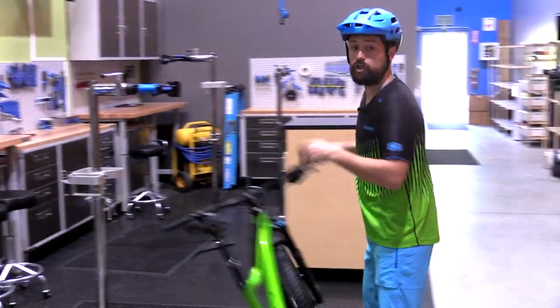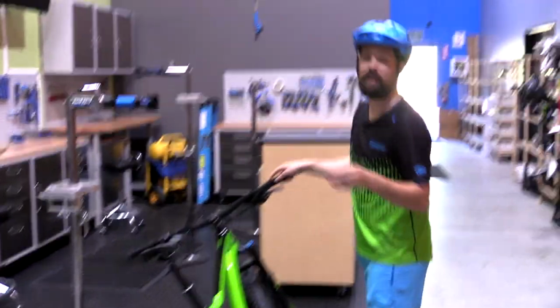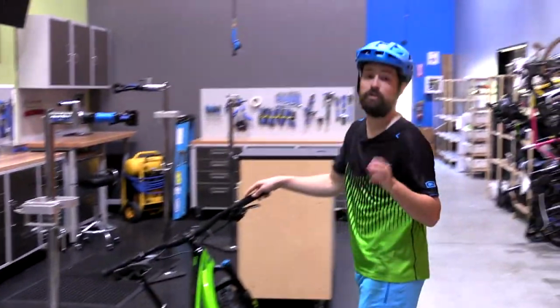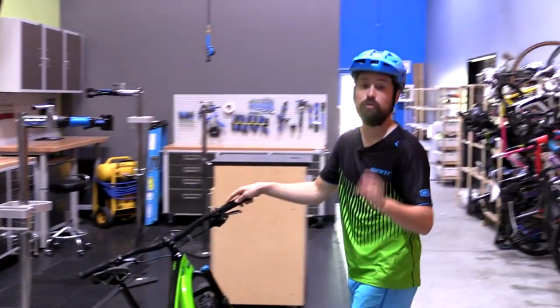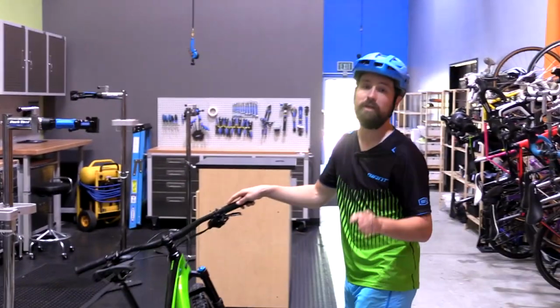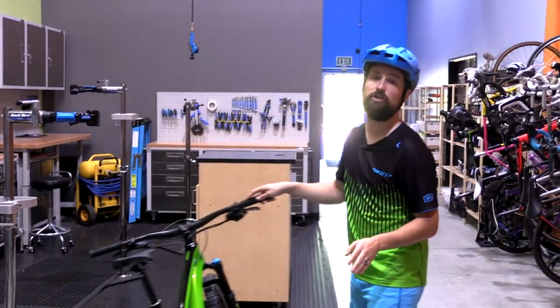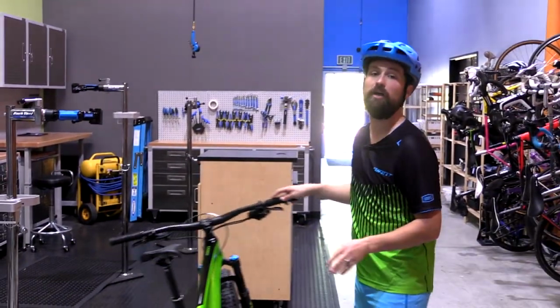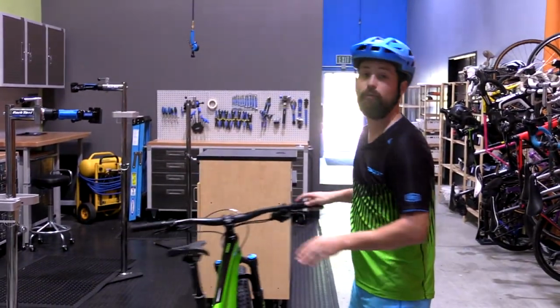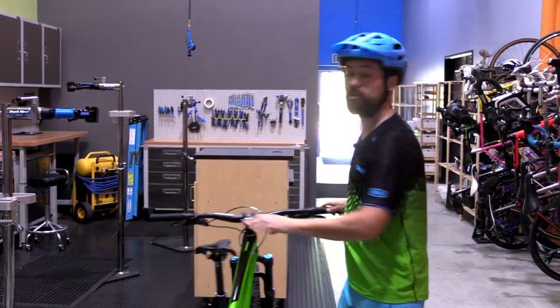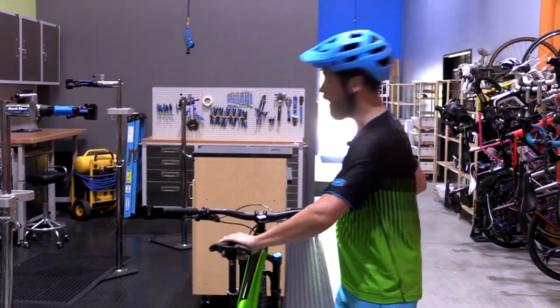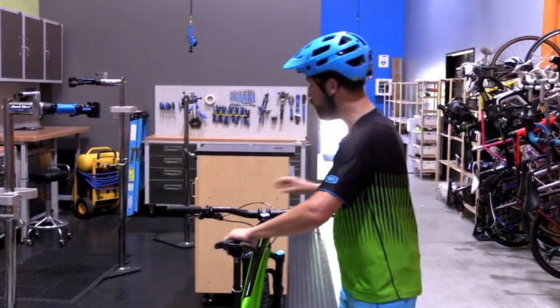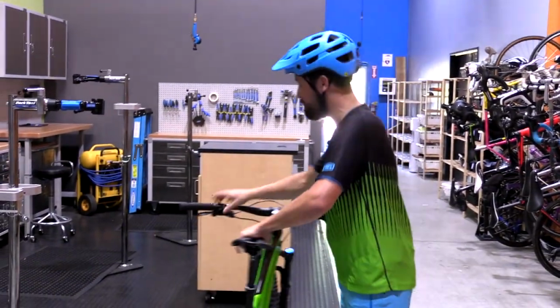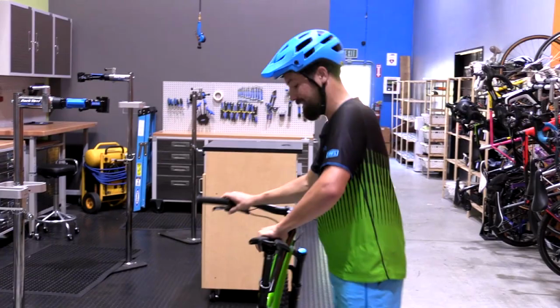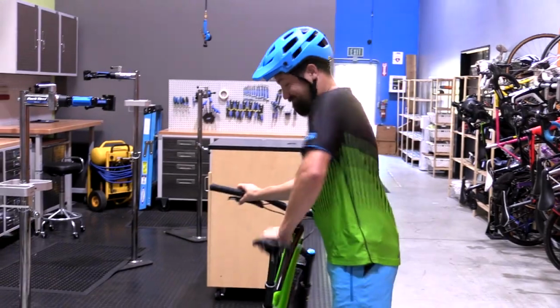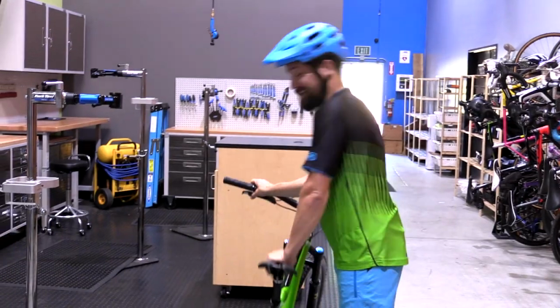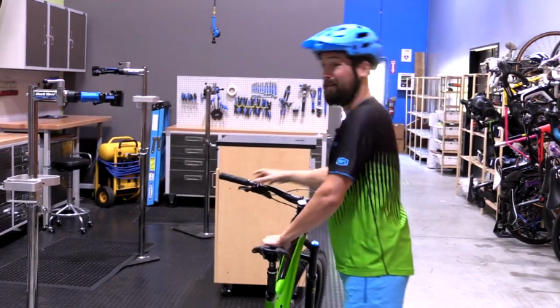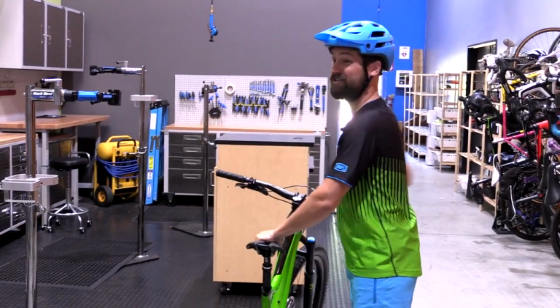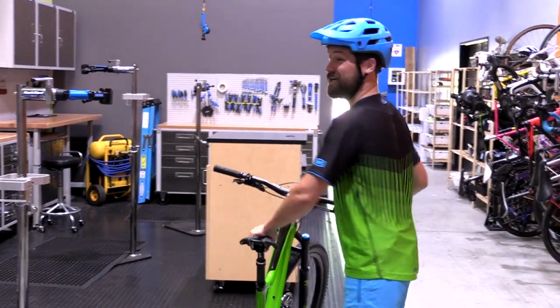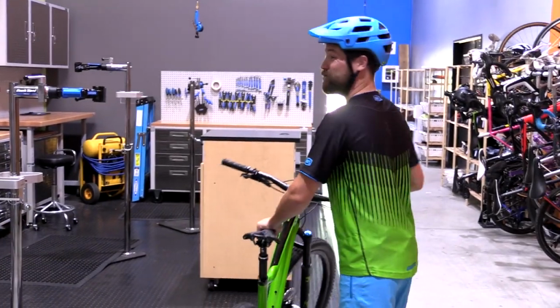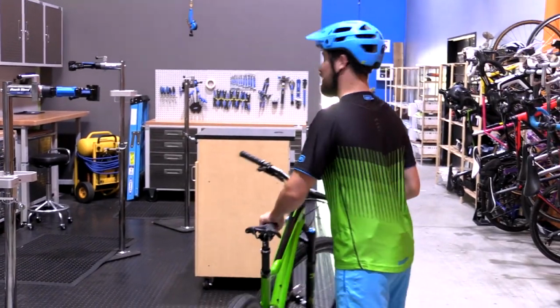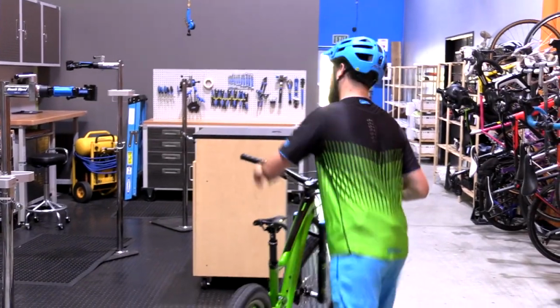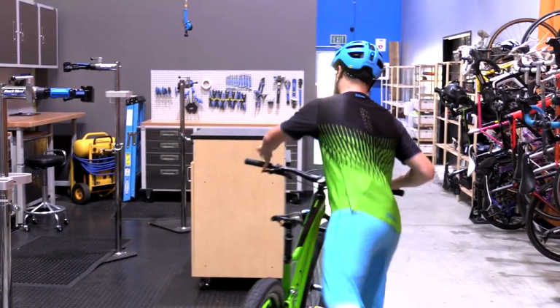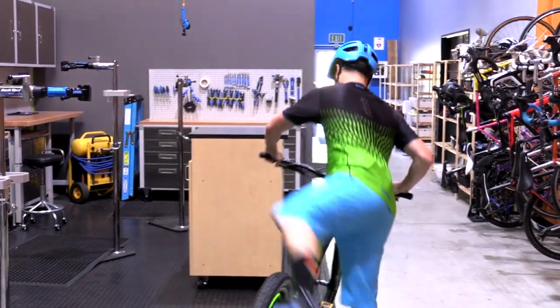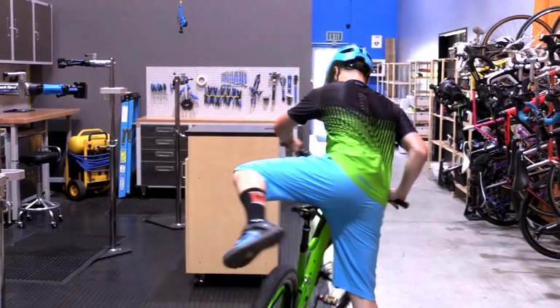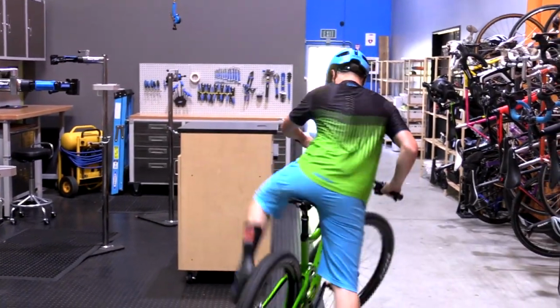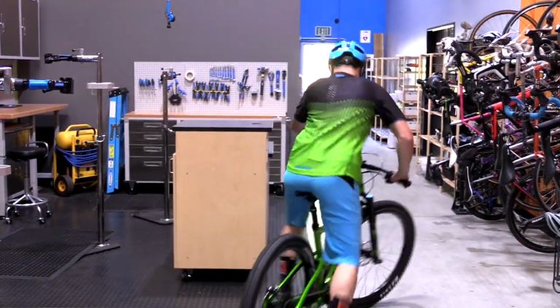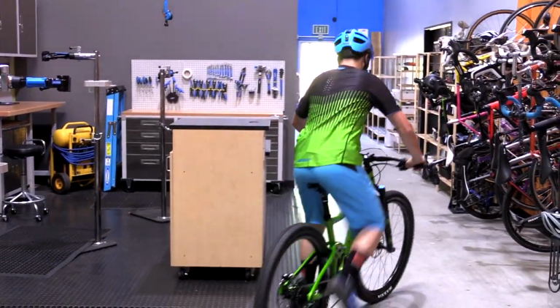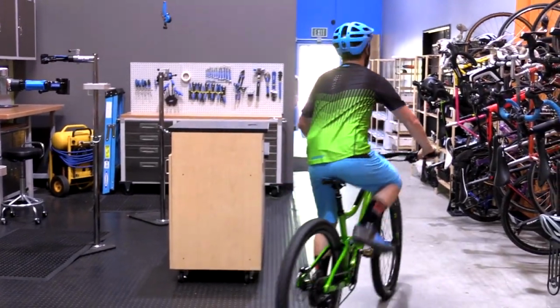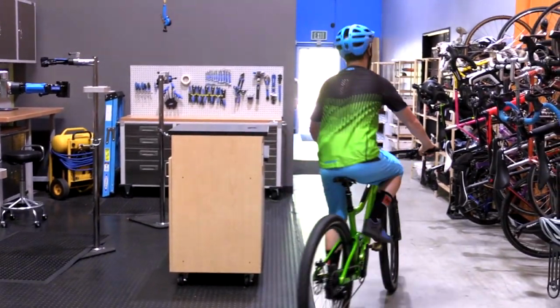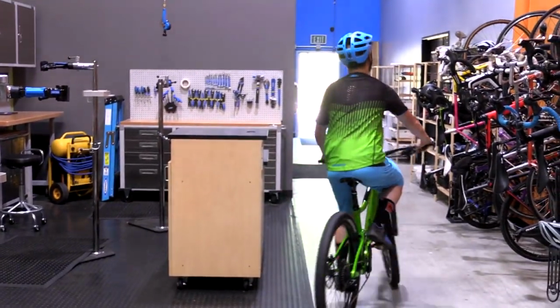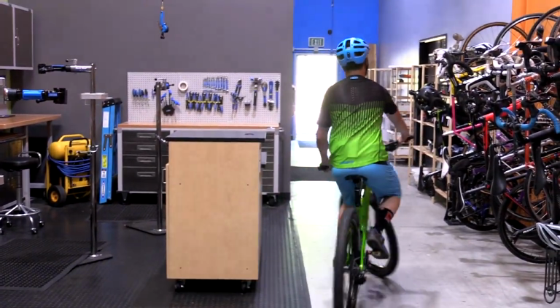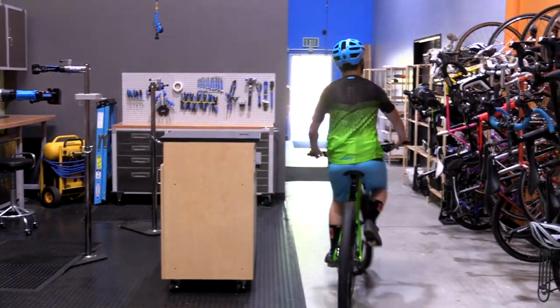Check out the new Trance 2.9 range on our website. I'm off to check this one out right now. Merry Christmas!